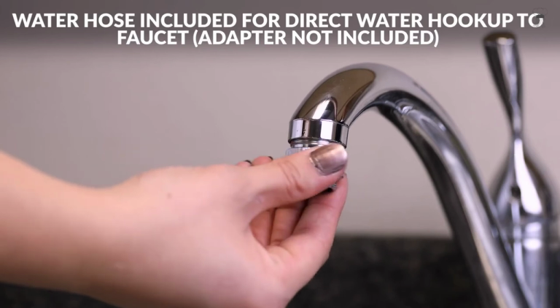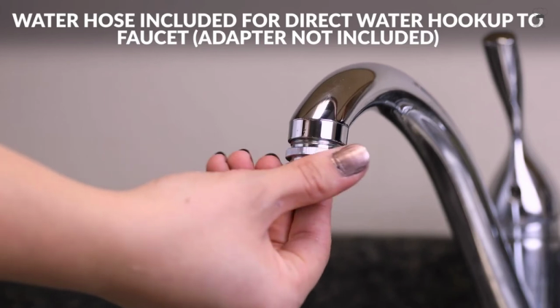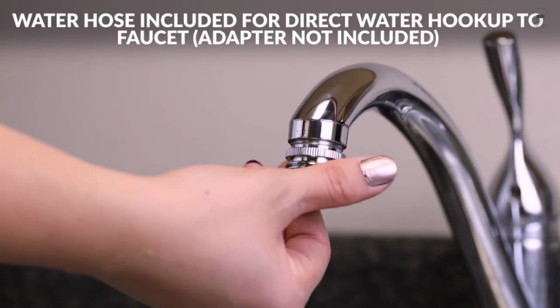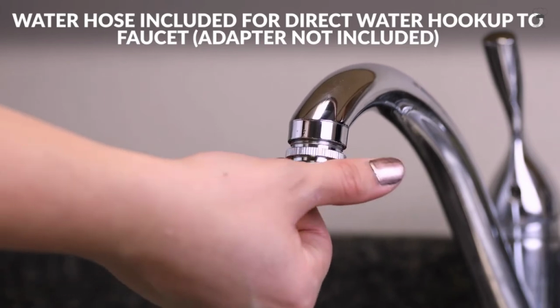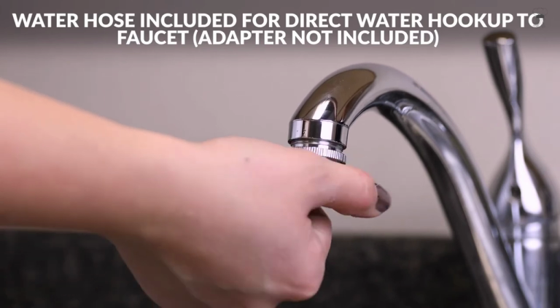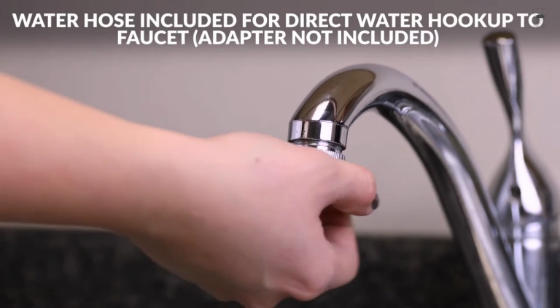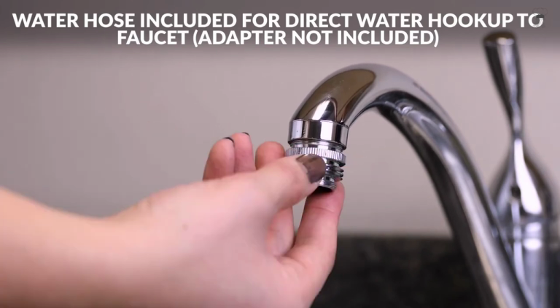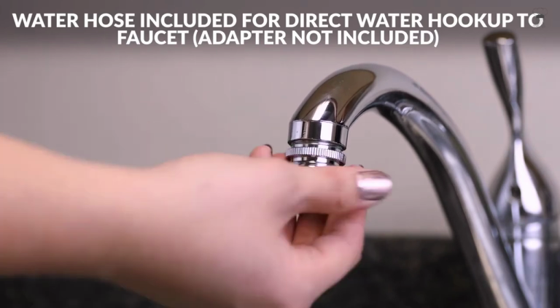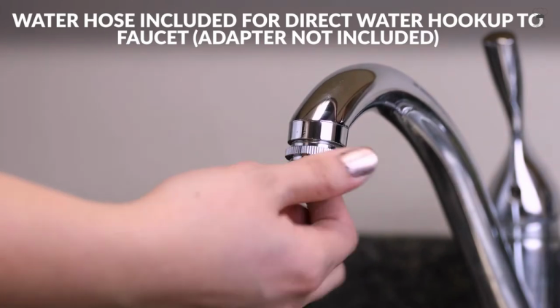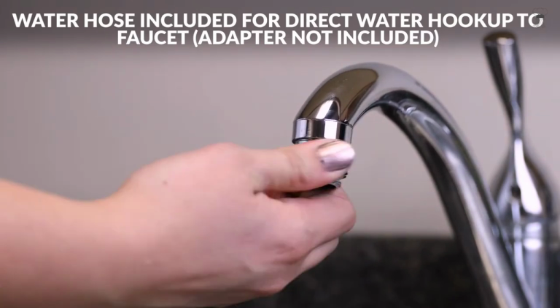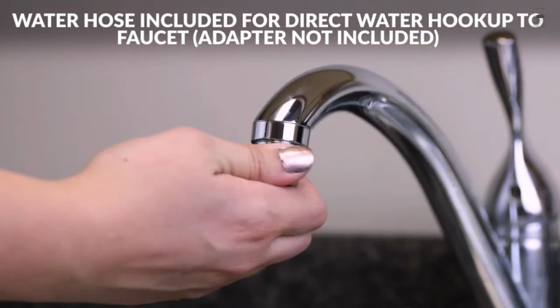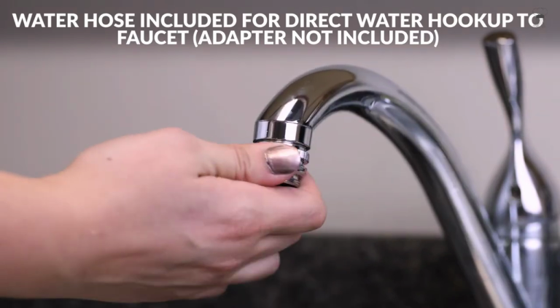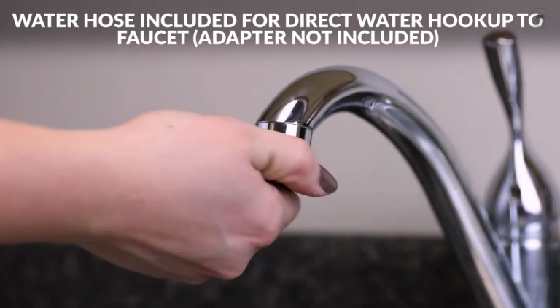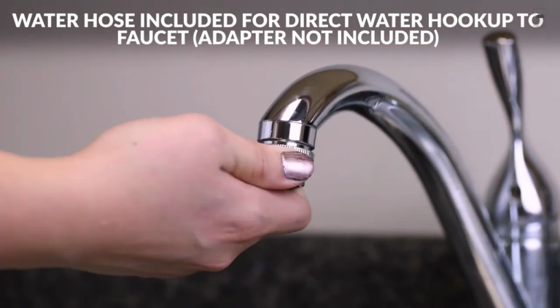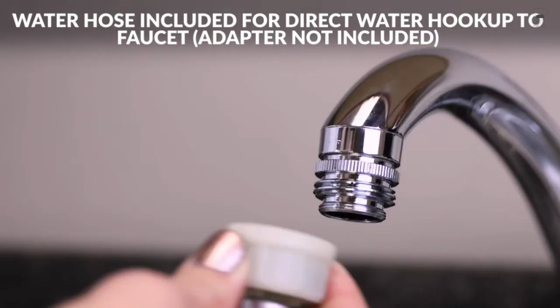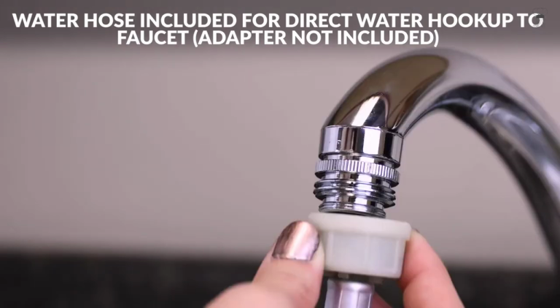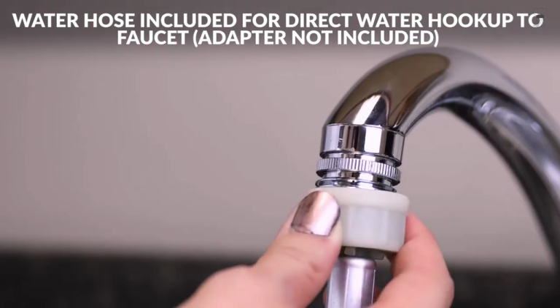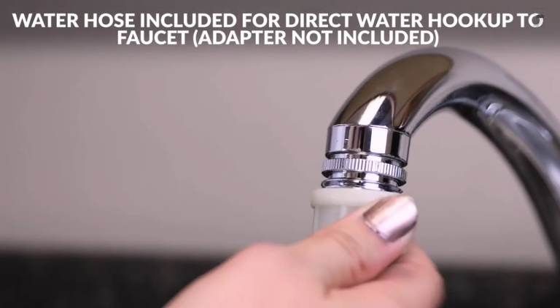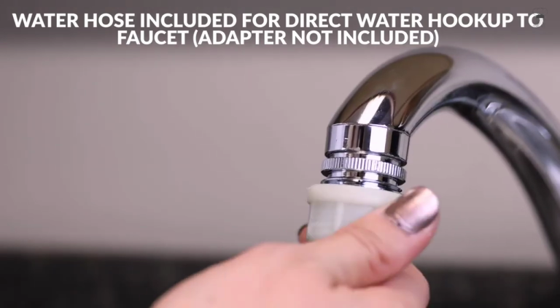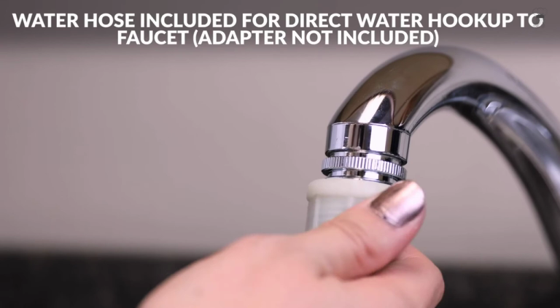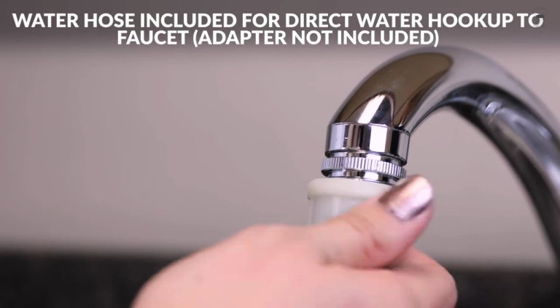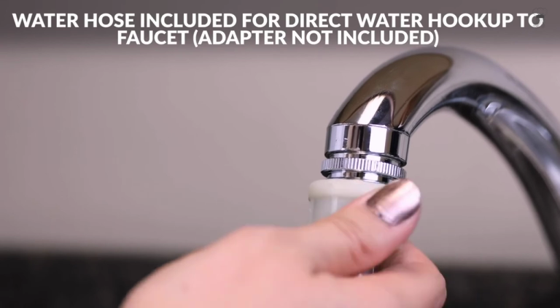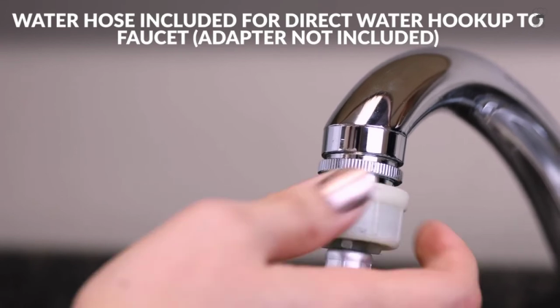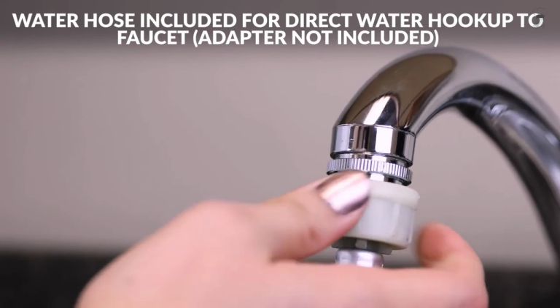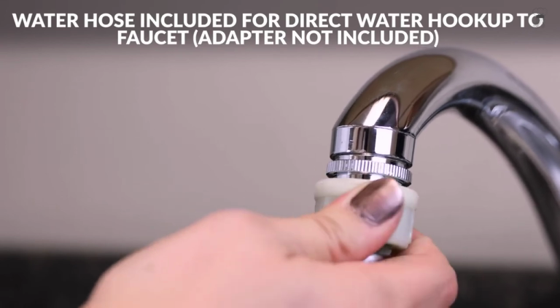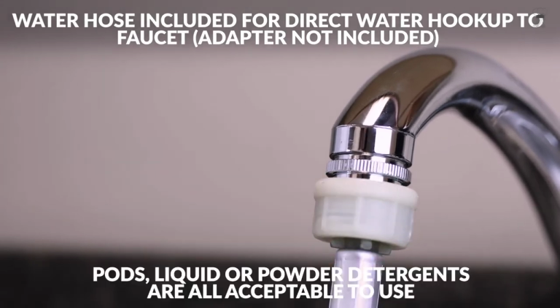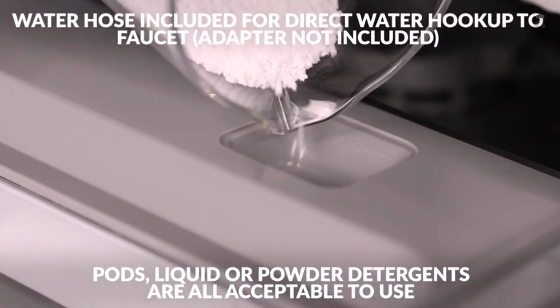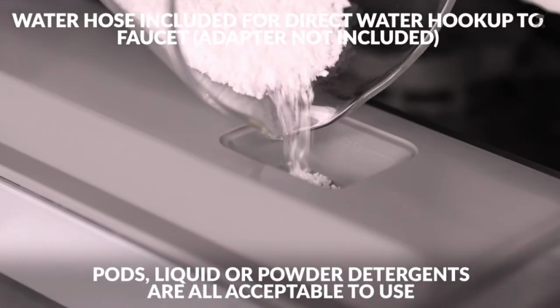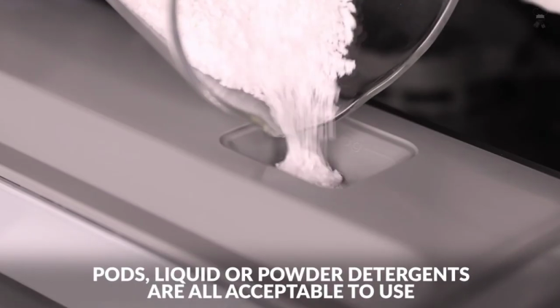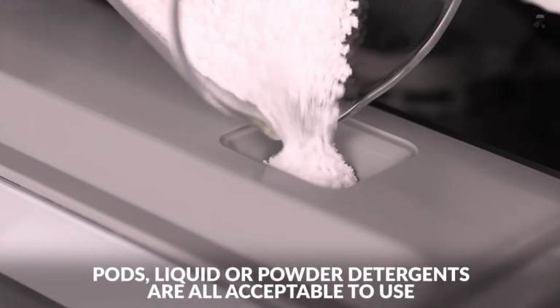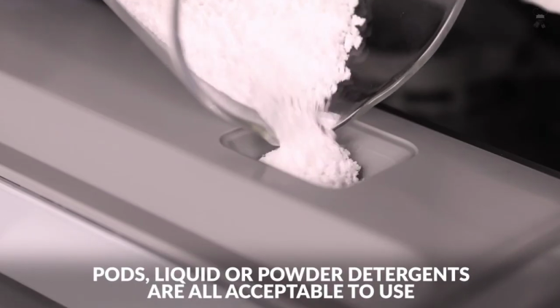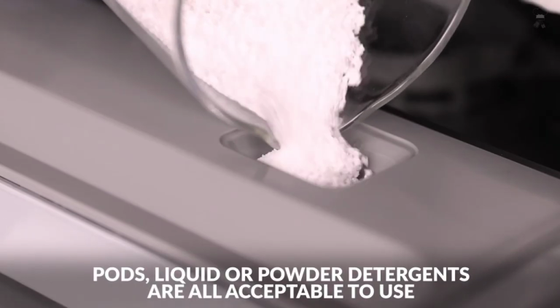The rapid cycle lets you get items clean in only 40 minutes, and when you are done, the automatic air circulation helps to dry dishes.